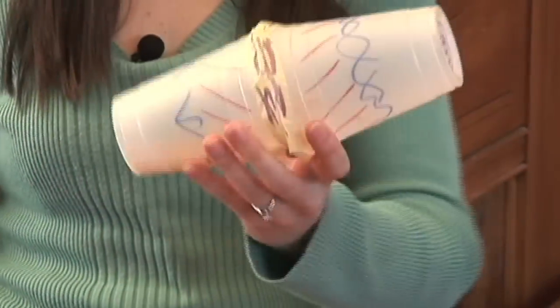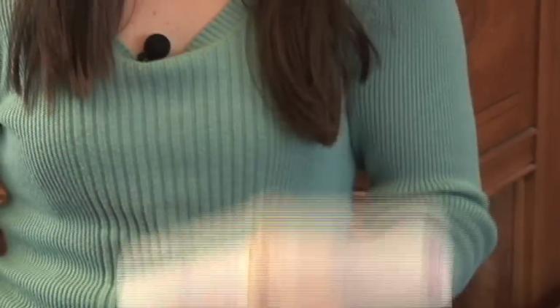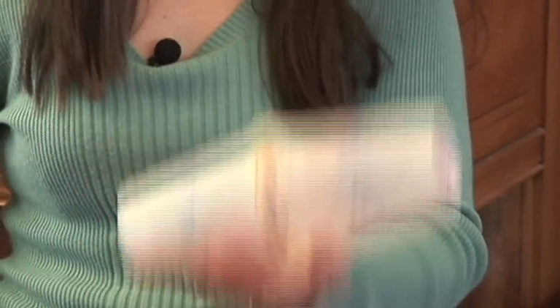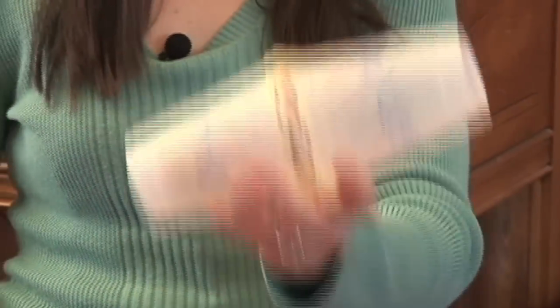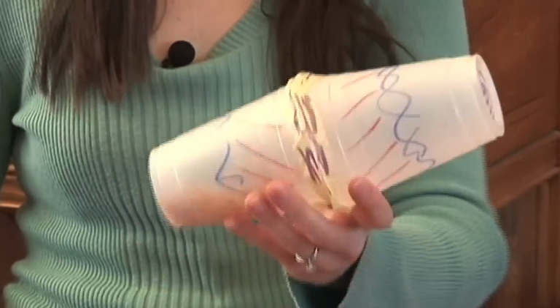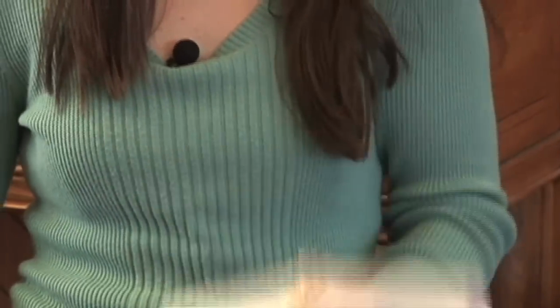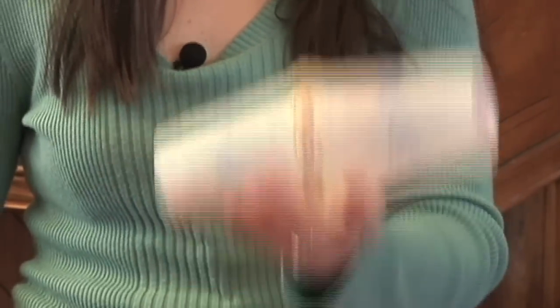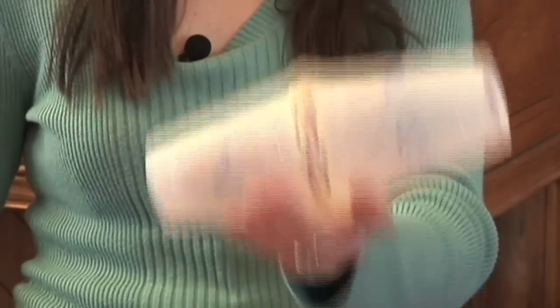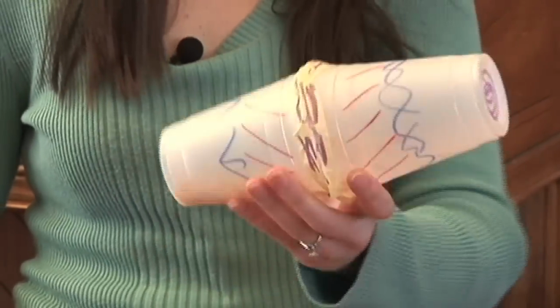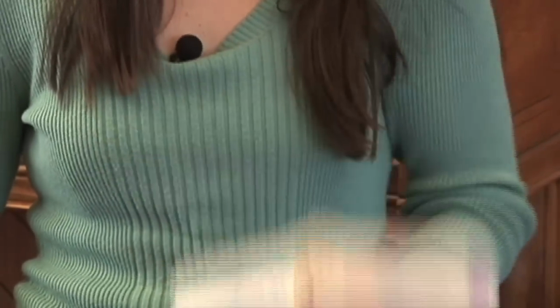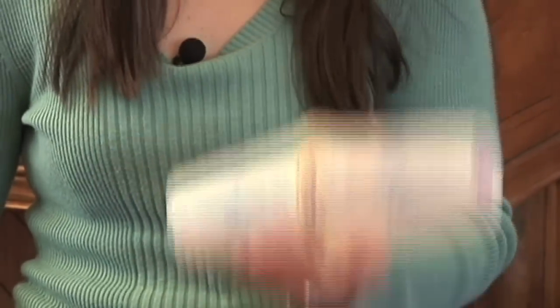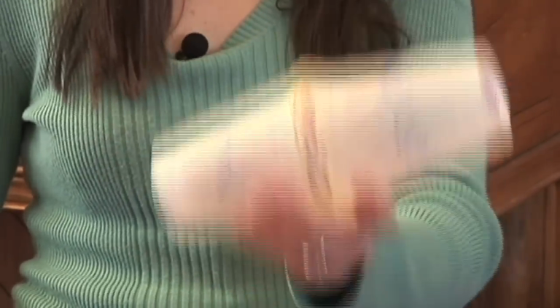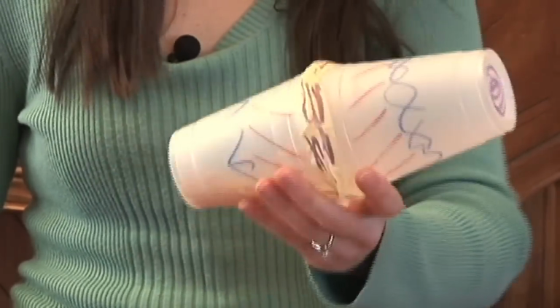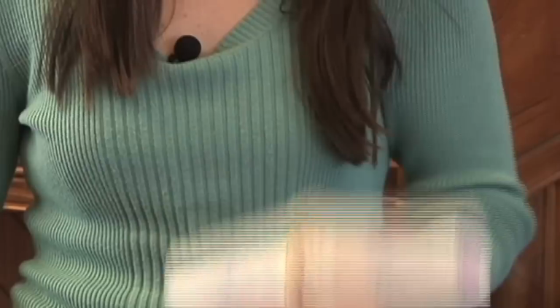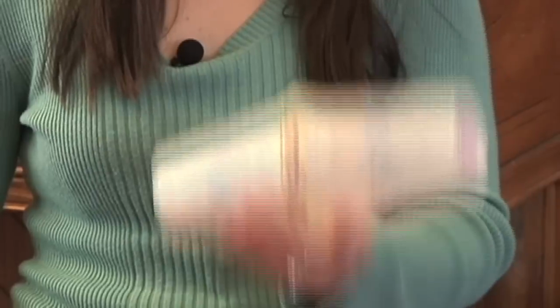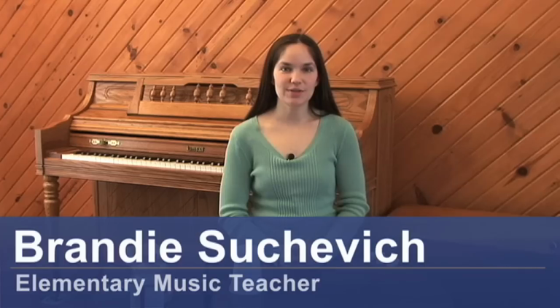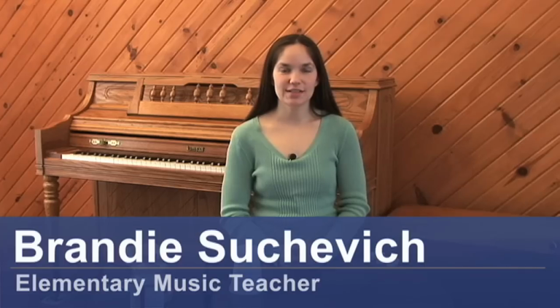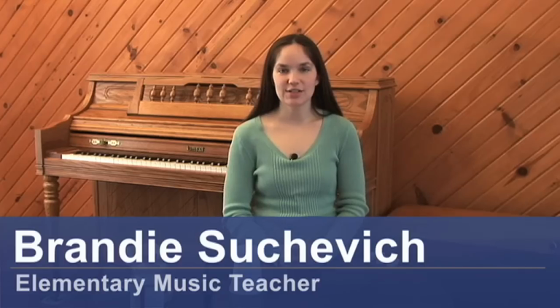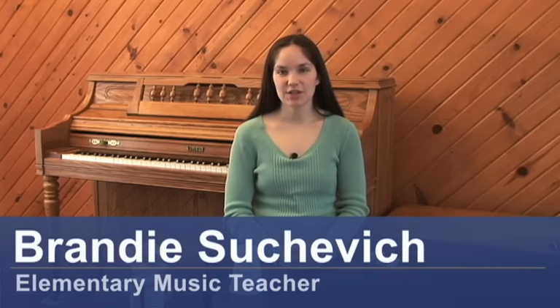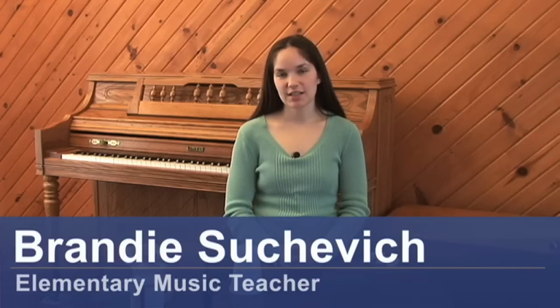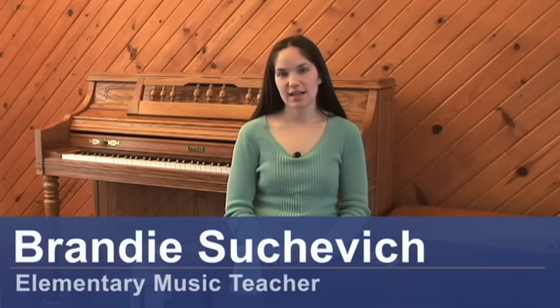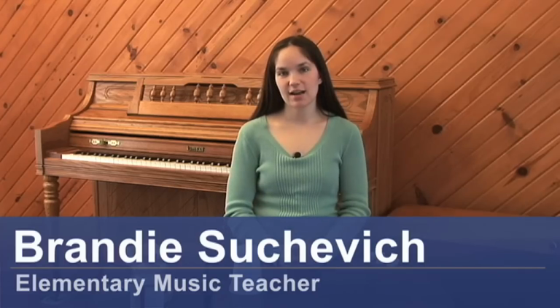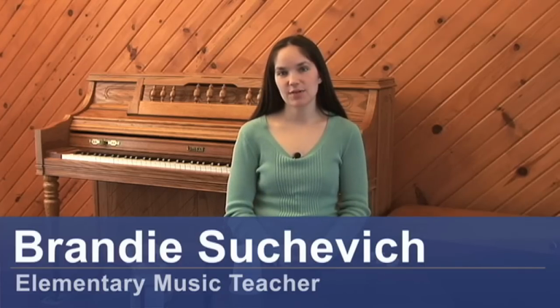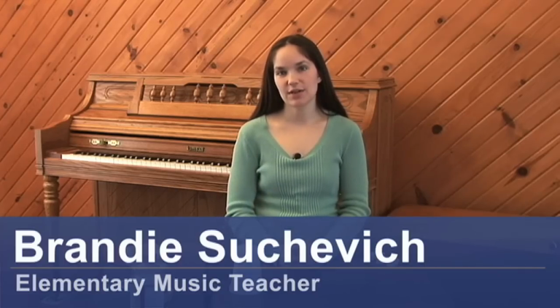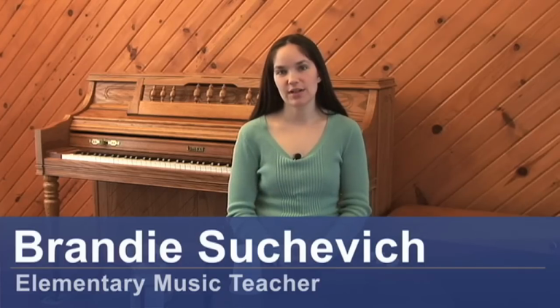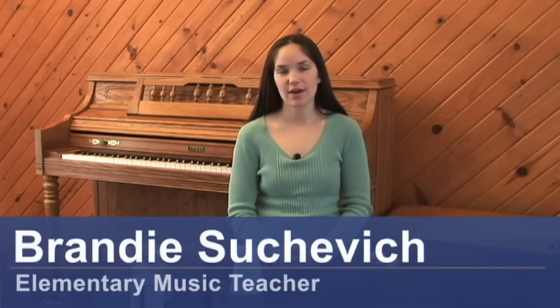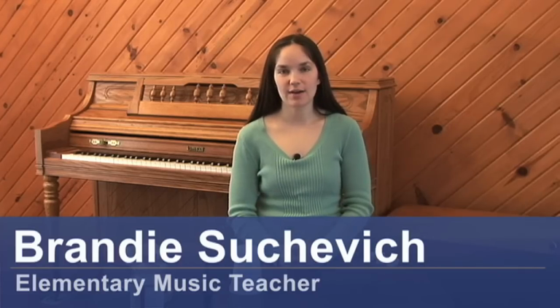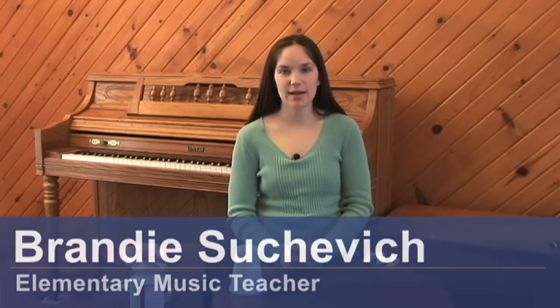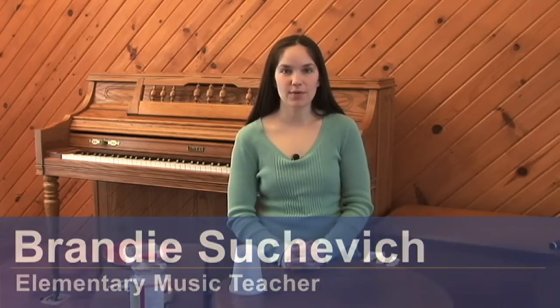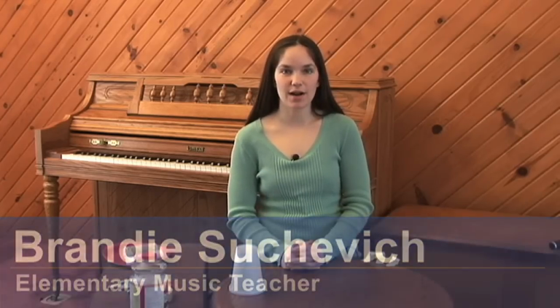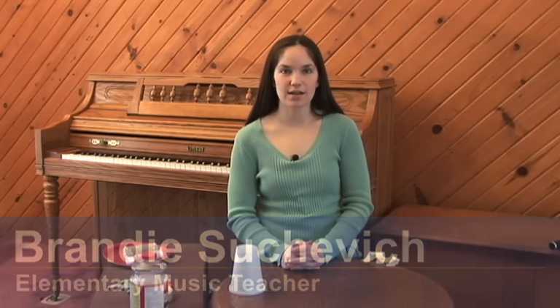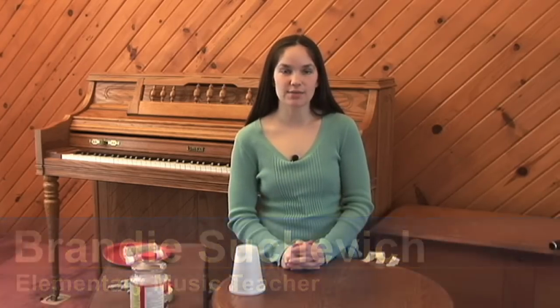Hi, I'm Brandy Suchovich. I'm an elementary school music teacher and today I'll be showing you how to make maracas.